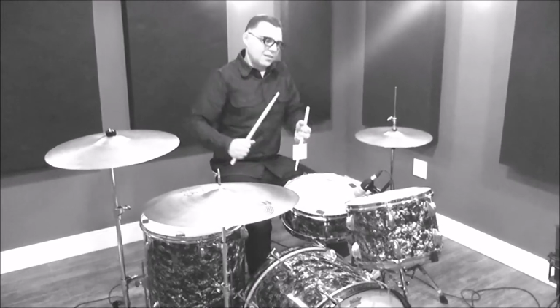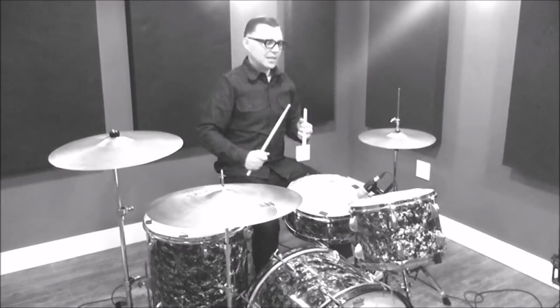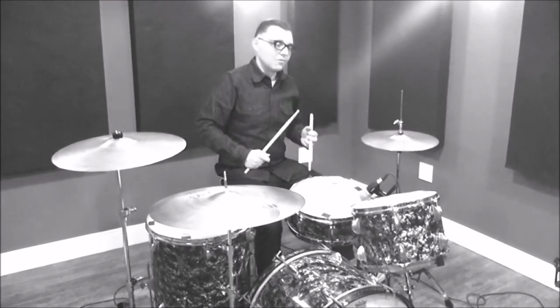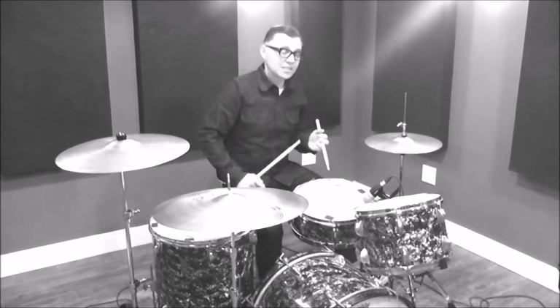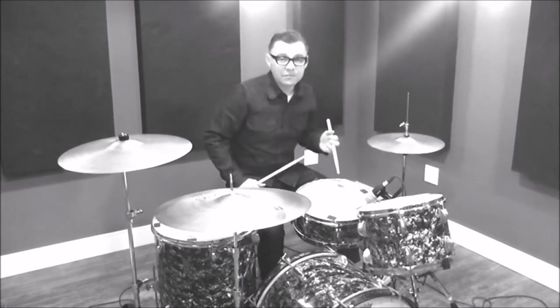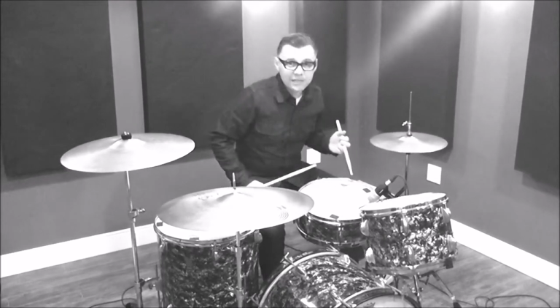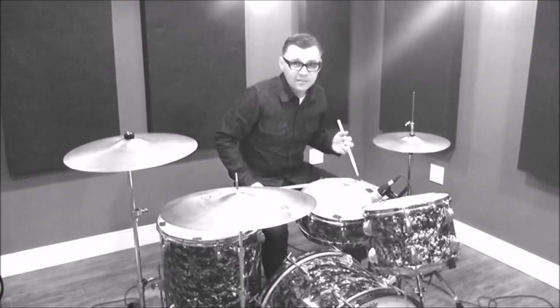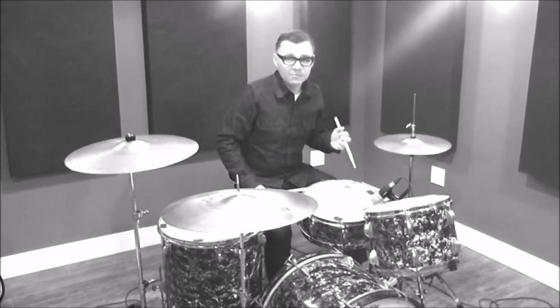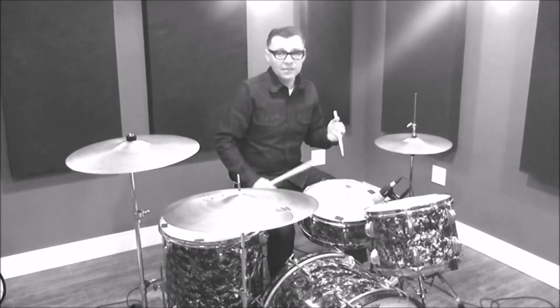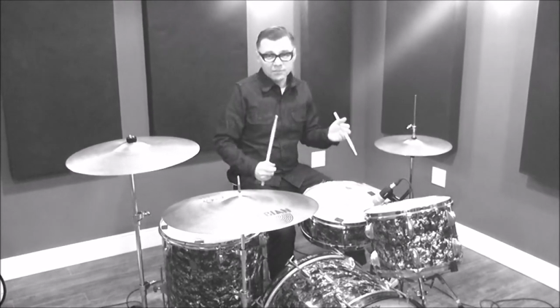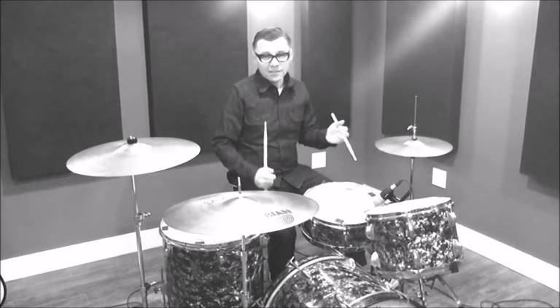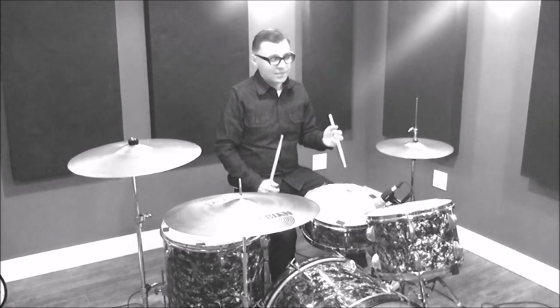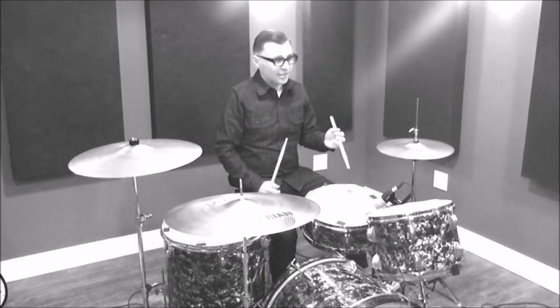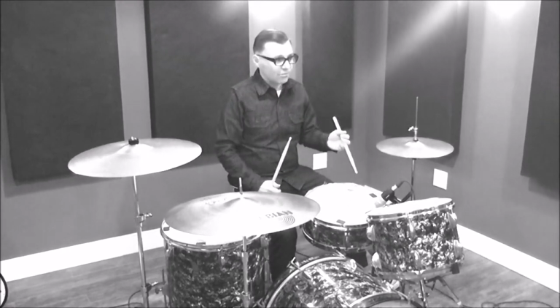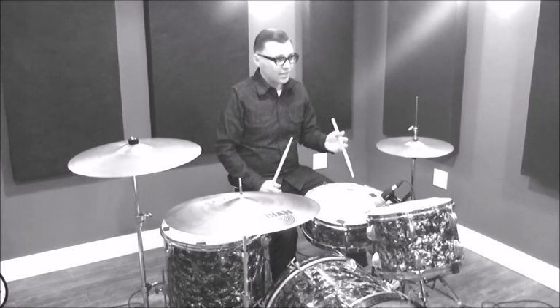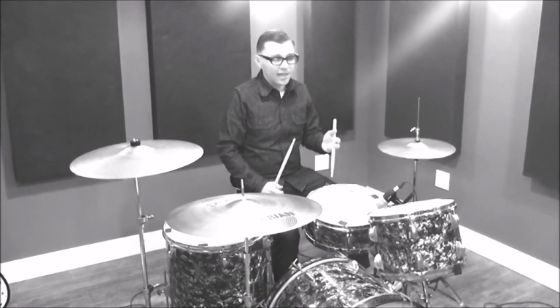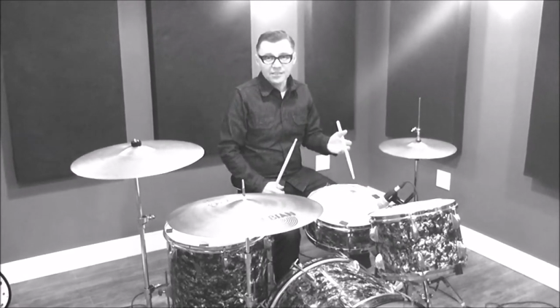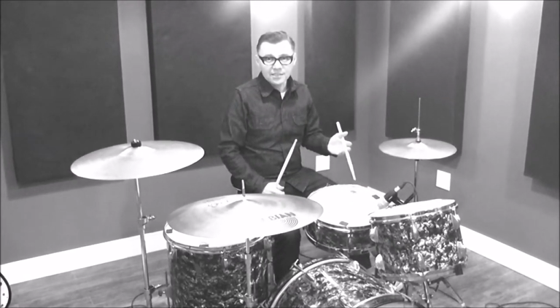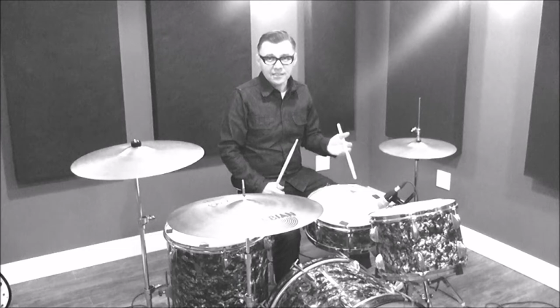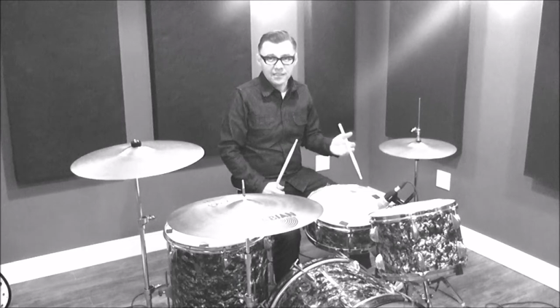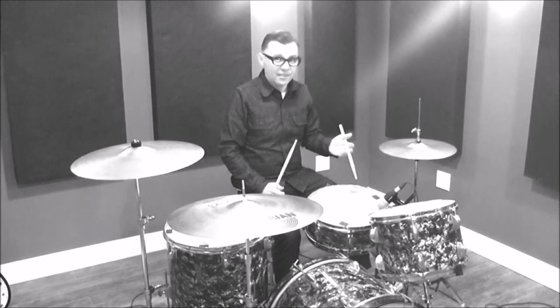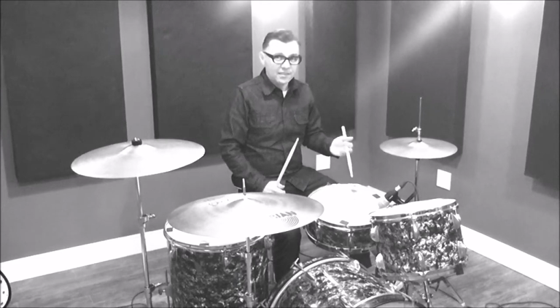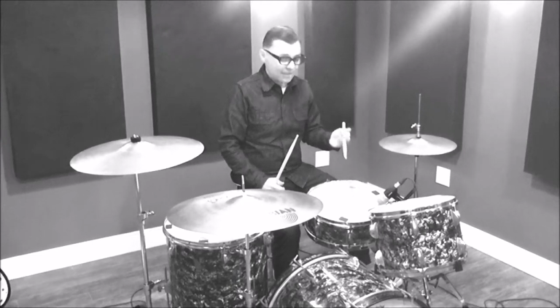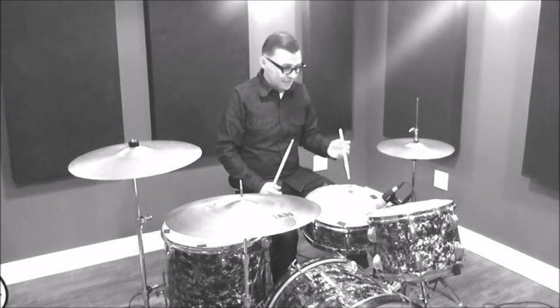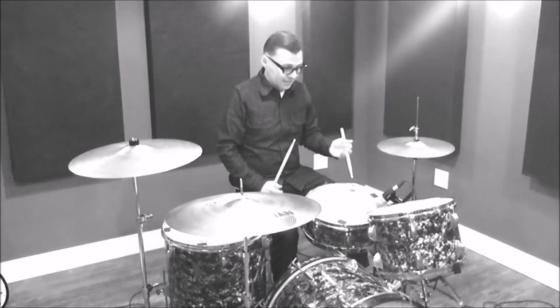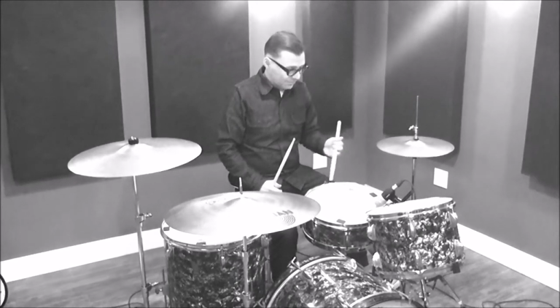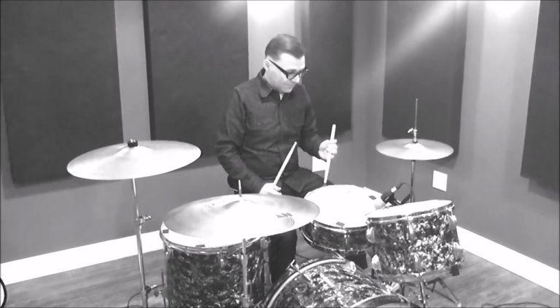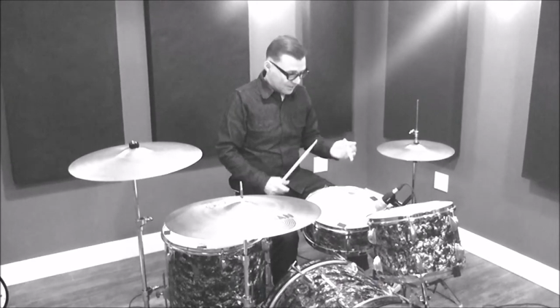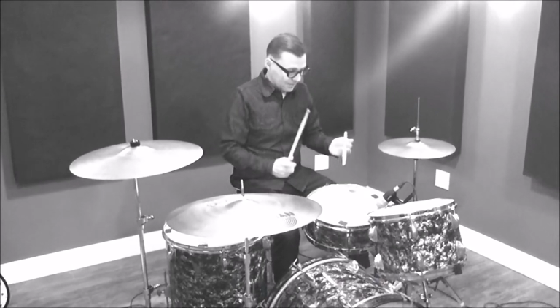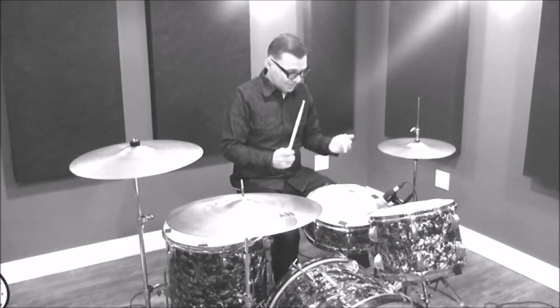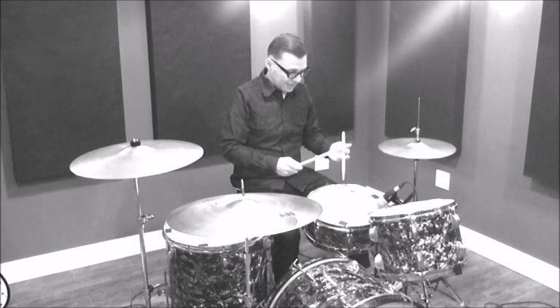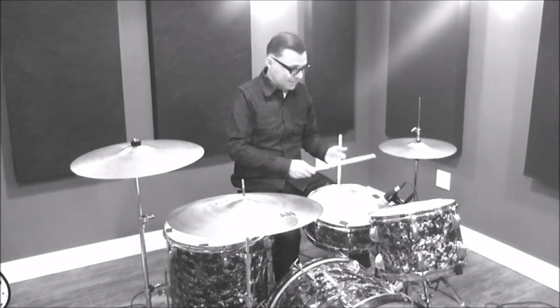And now for a surf beat, to make it a bit more interesting, you add an extra snare accent, something like this.